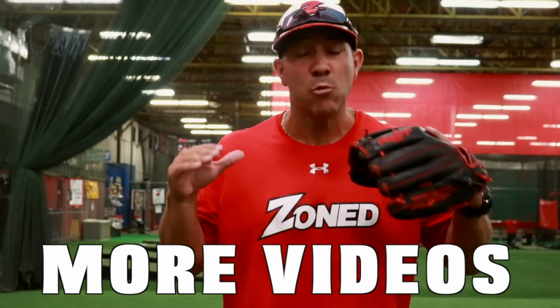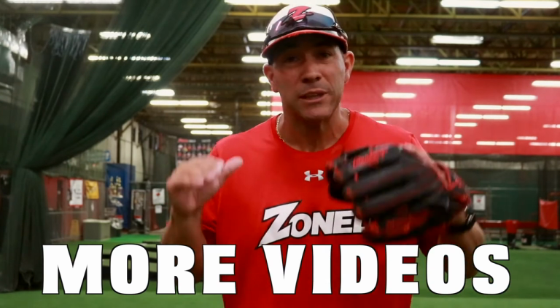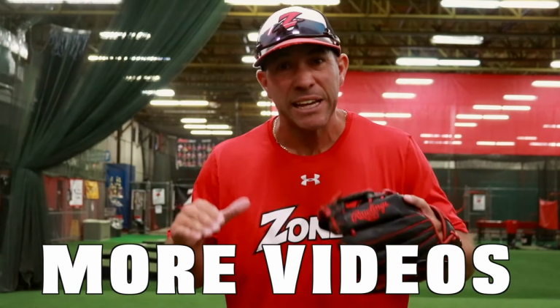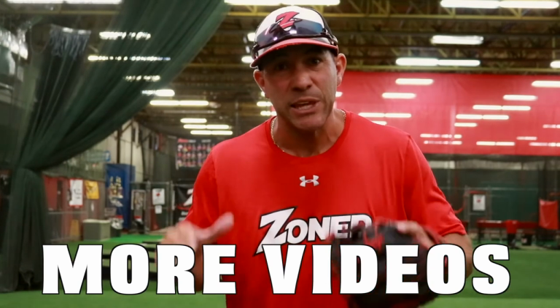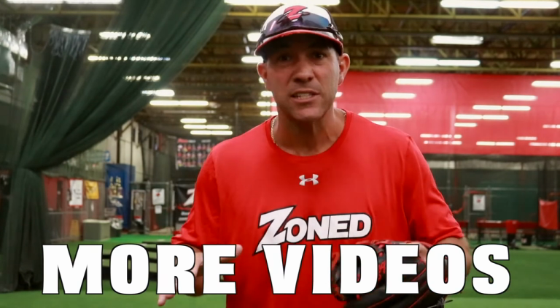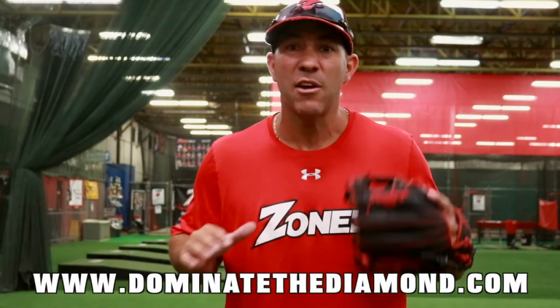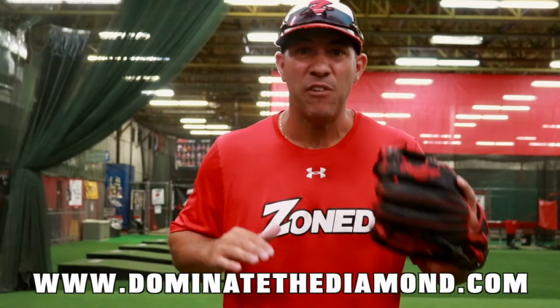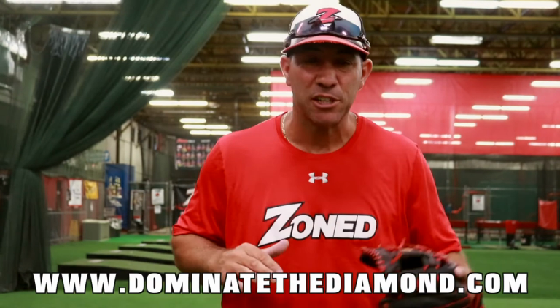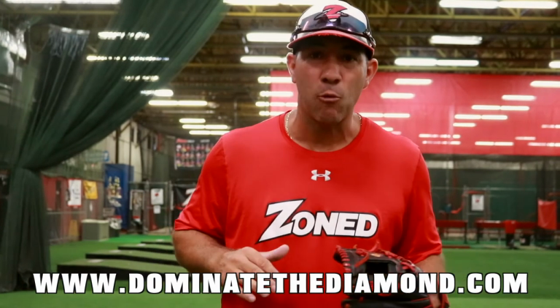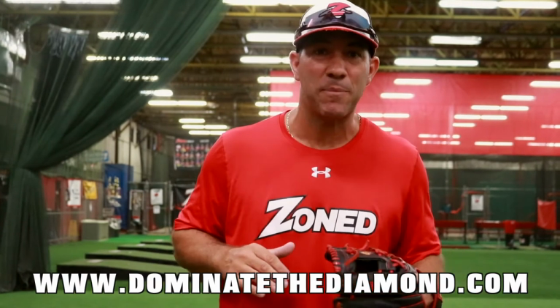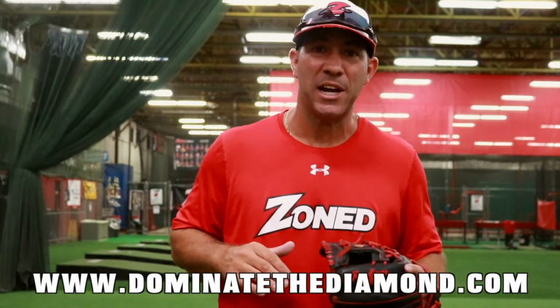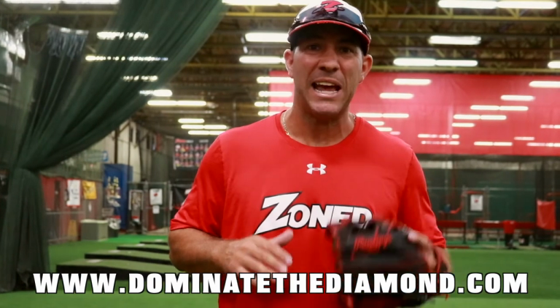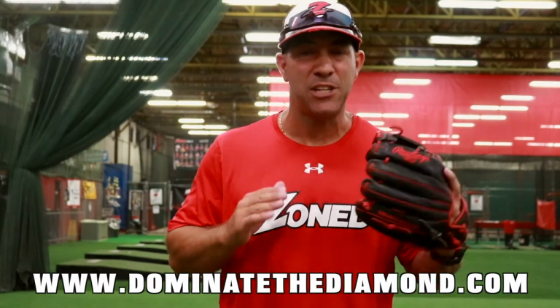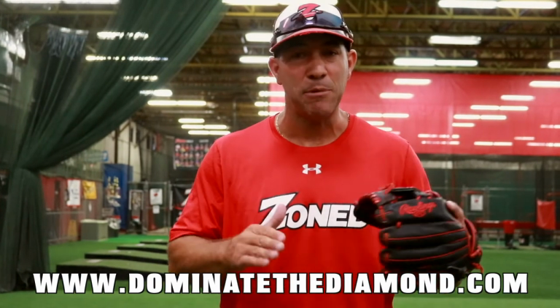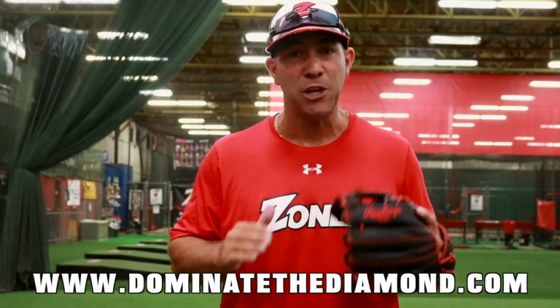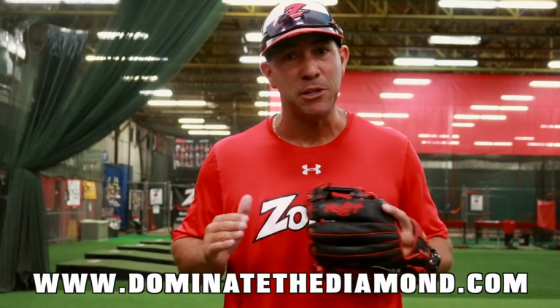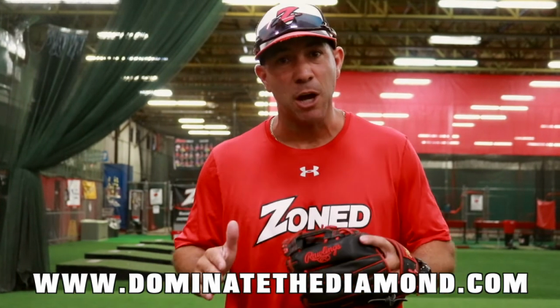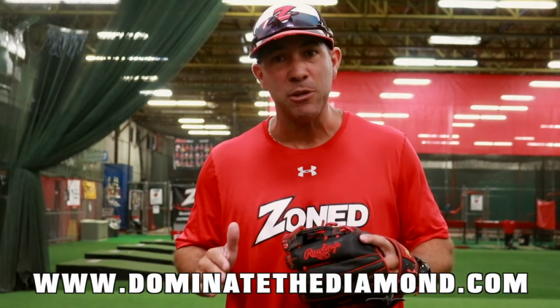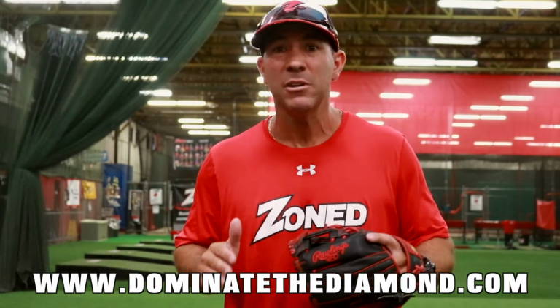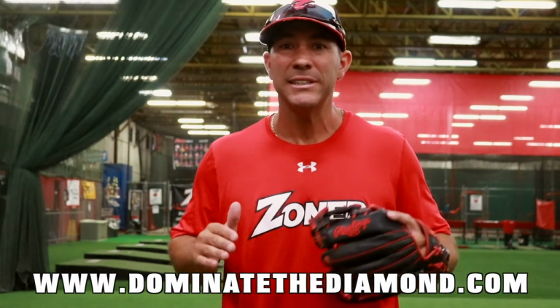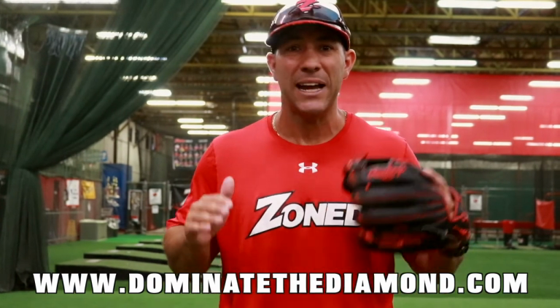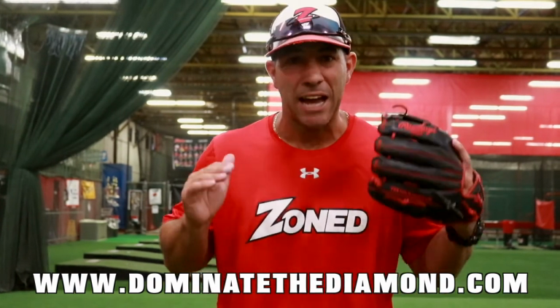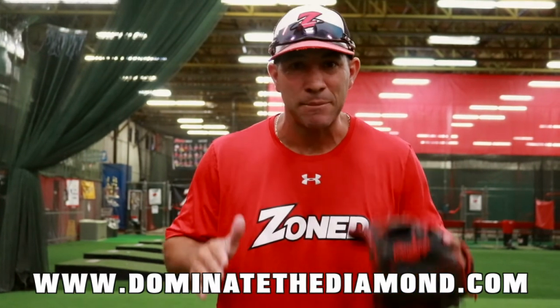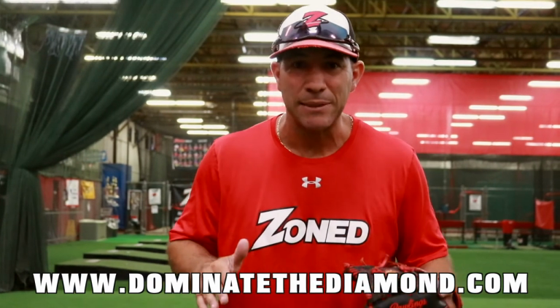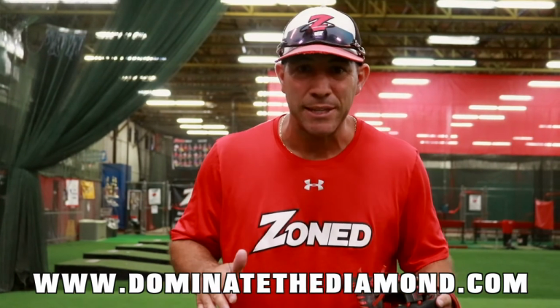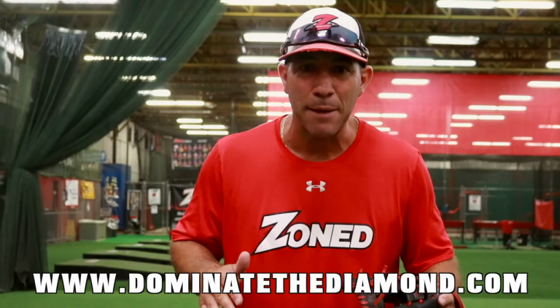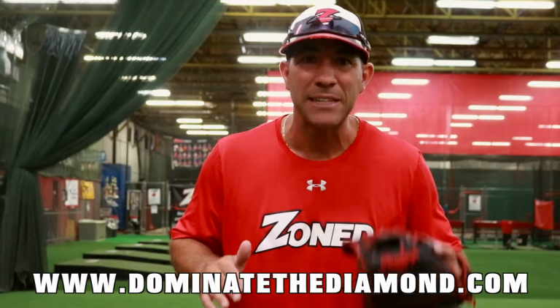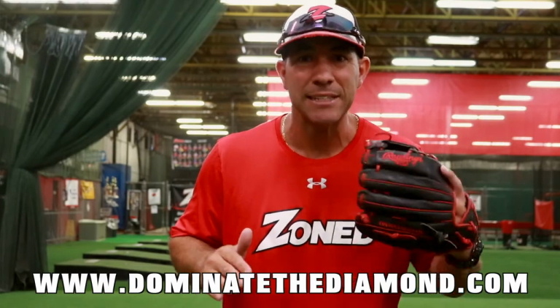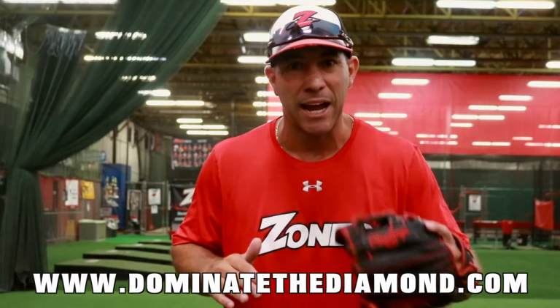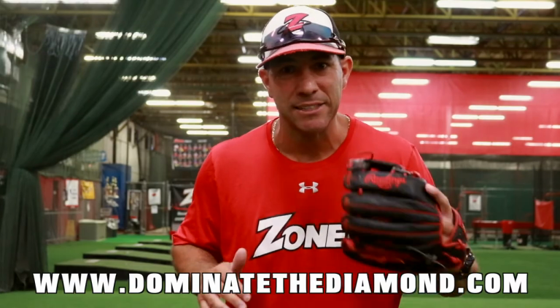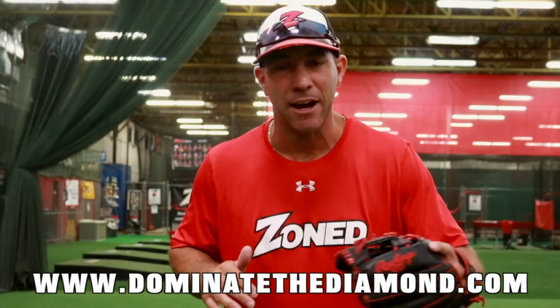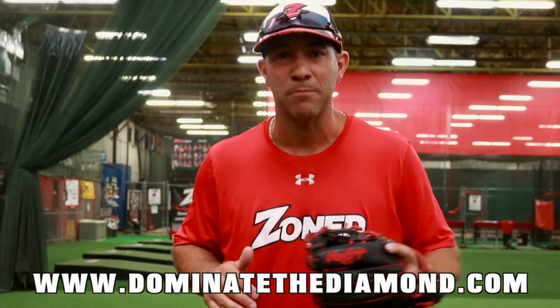If you enjoyed this video and want to see more like this, visit our website at www.DominateTheDiamond.com.